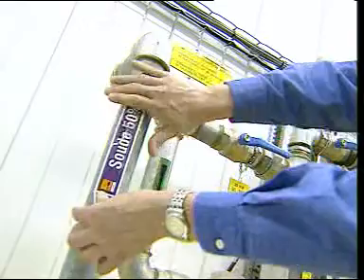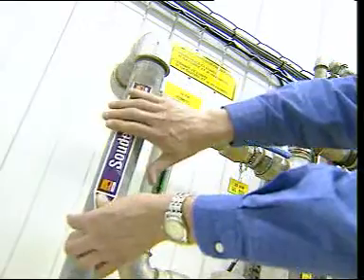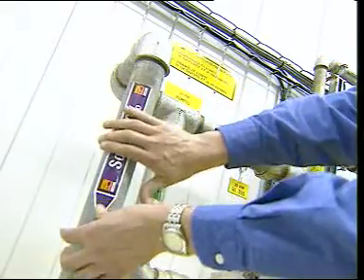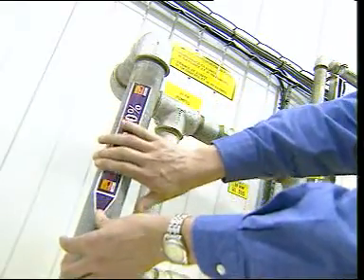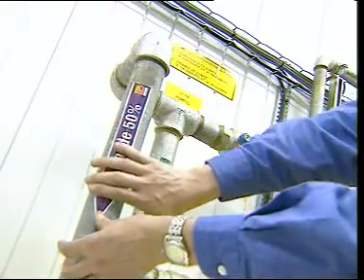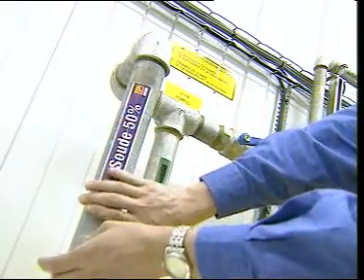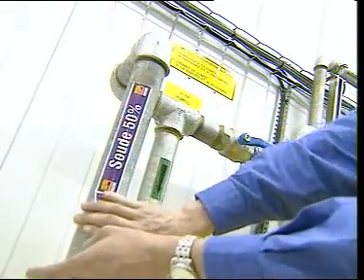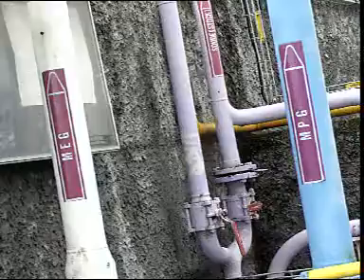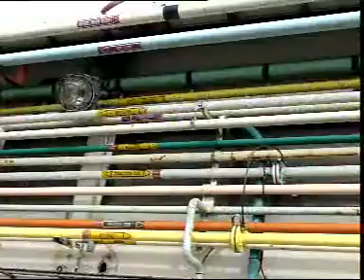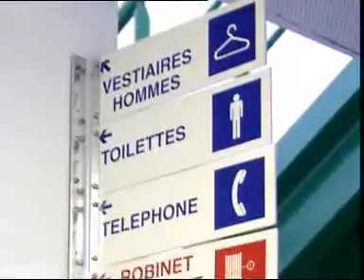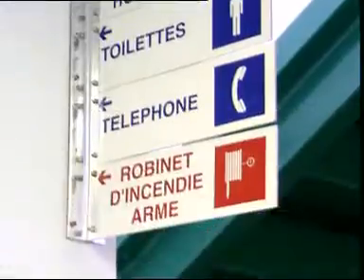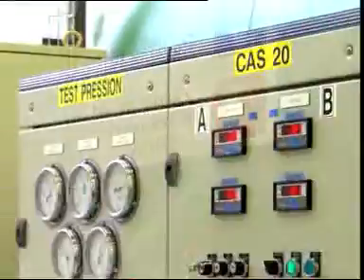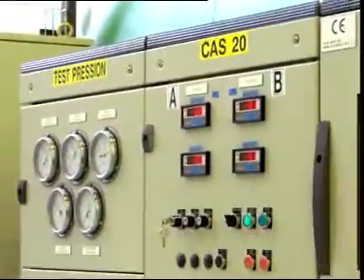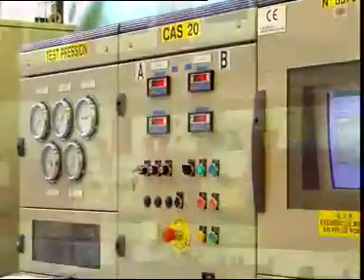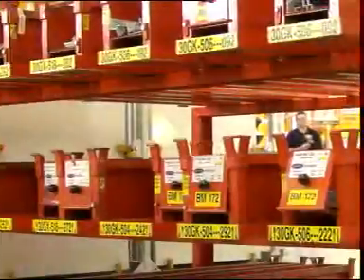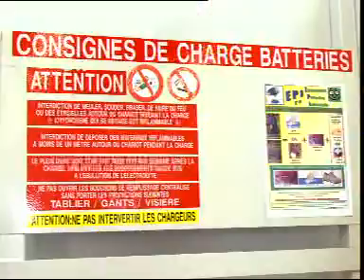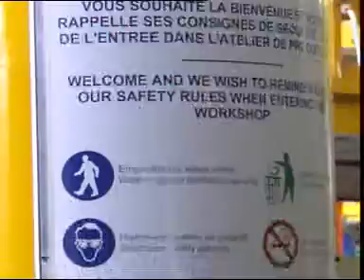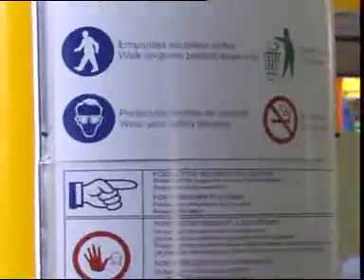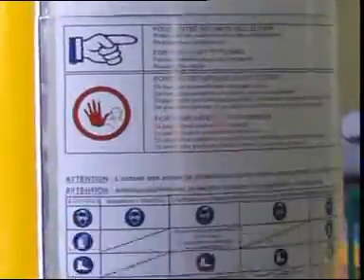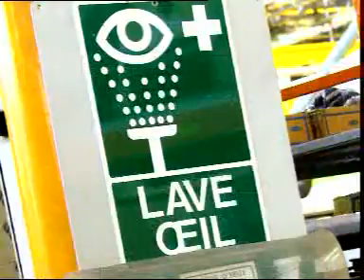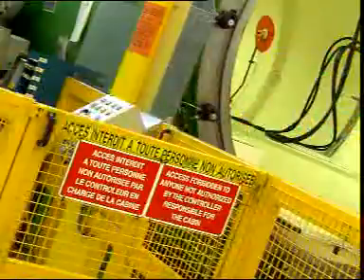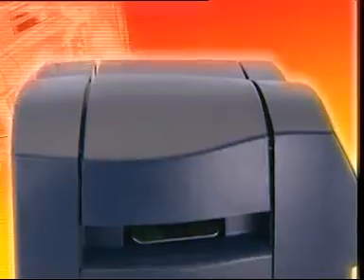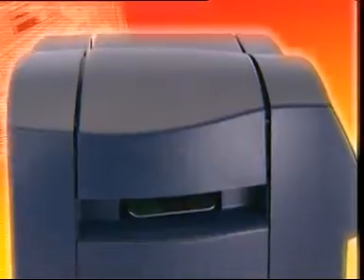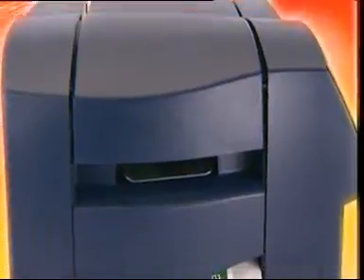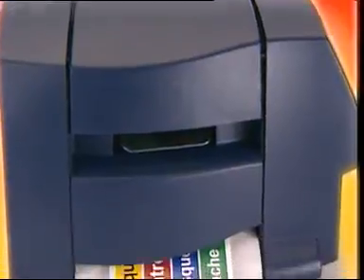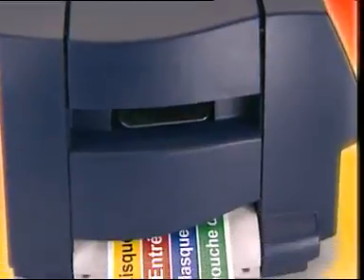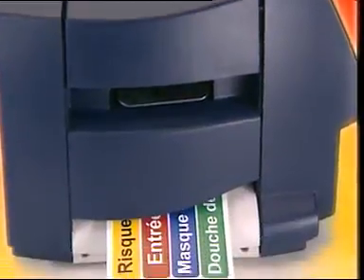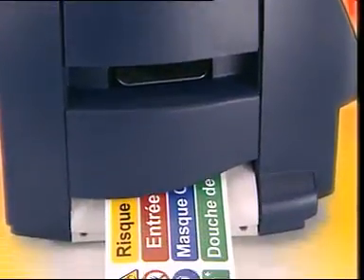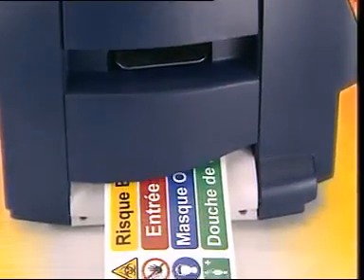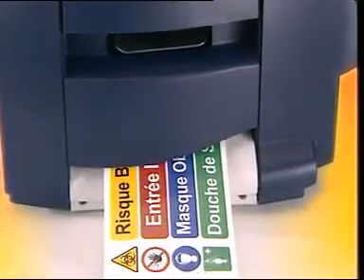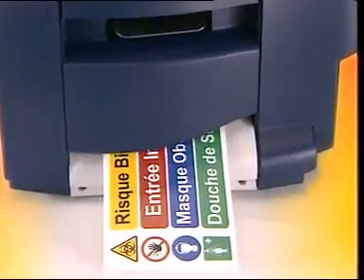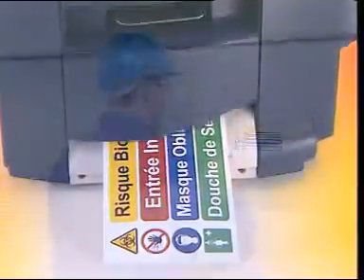Safety signs, warnings, instructions and information — Globalmark is a valuable tool to get your important messages clearly understood.